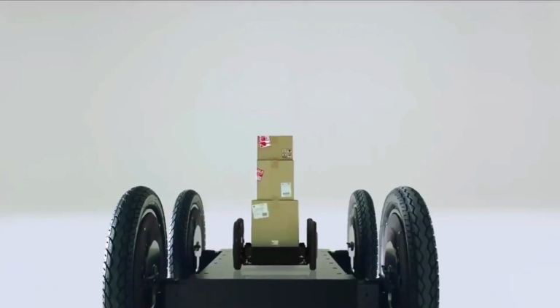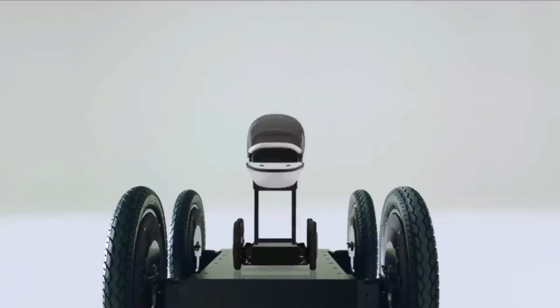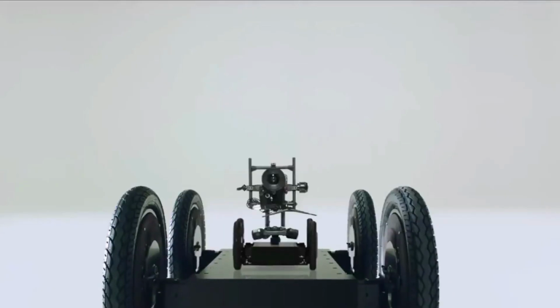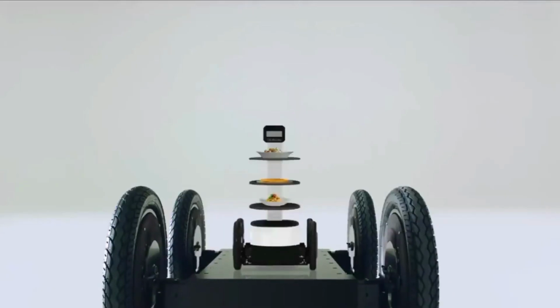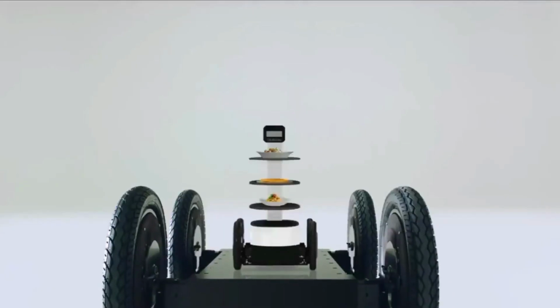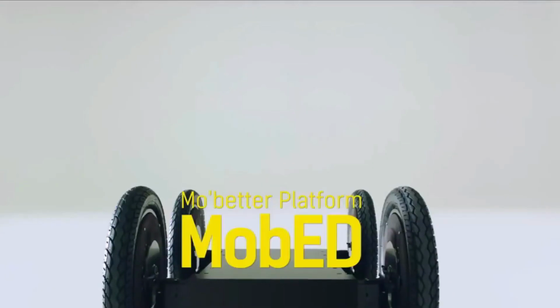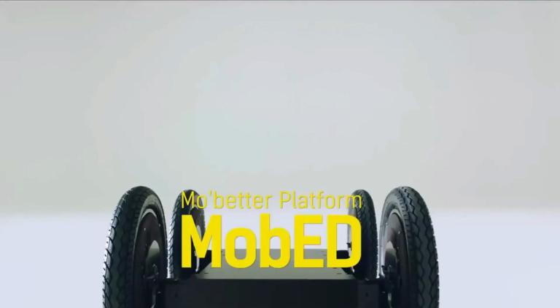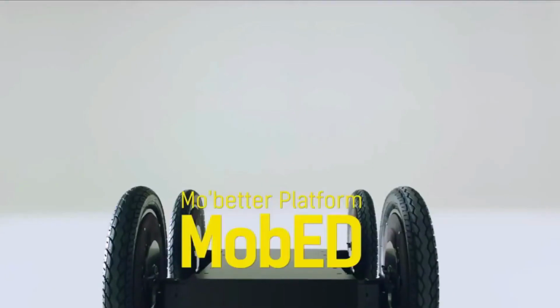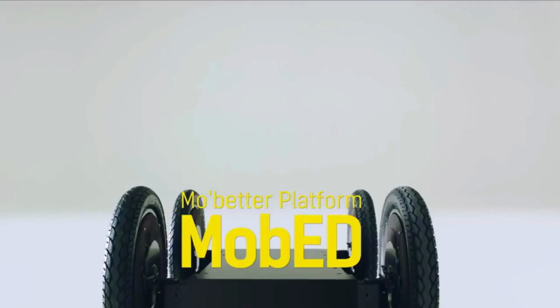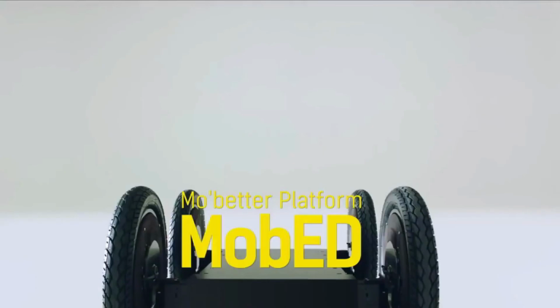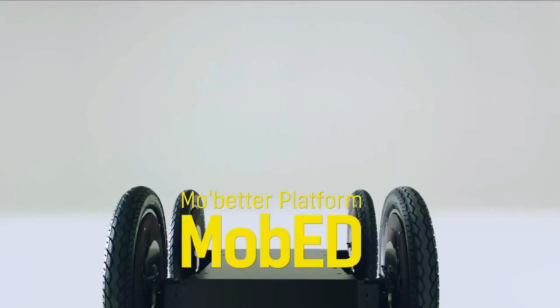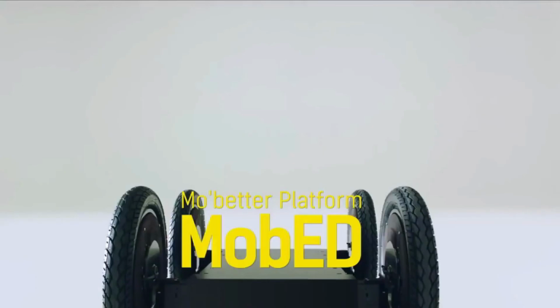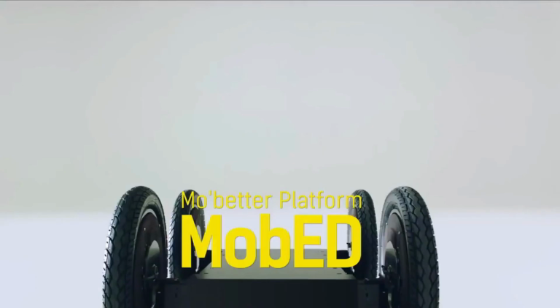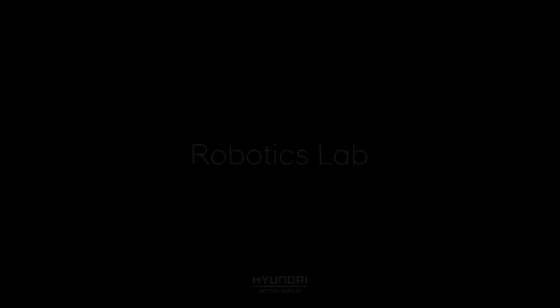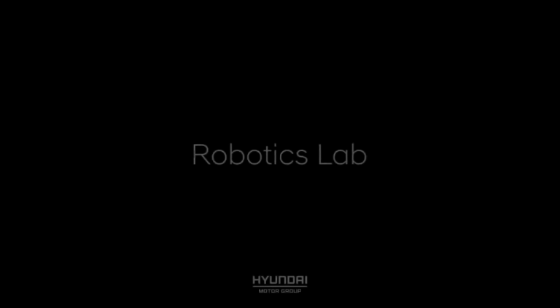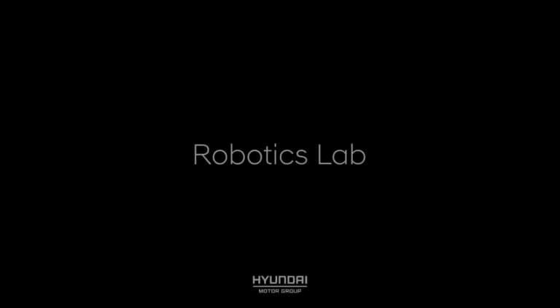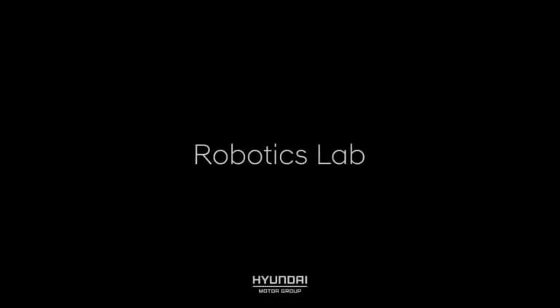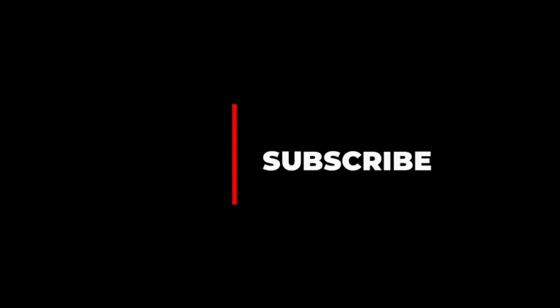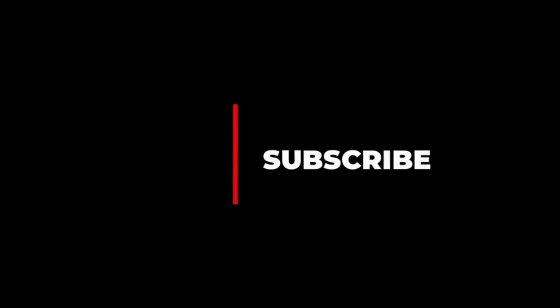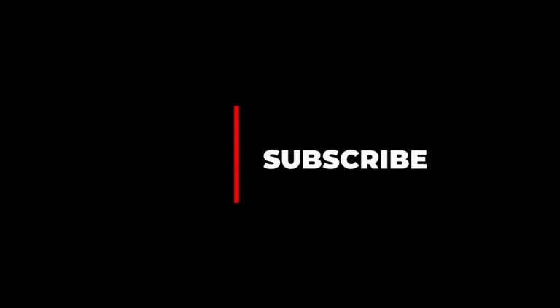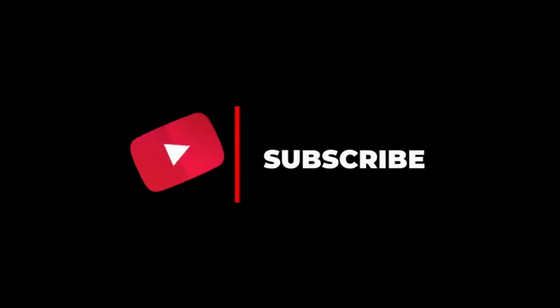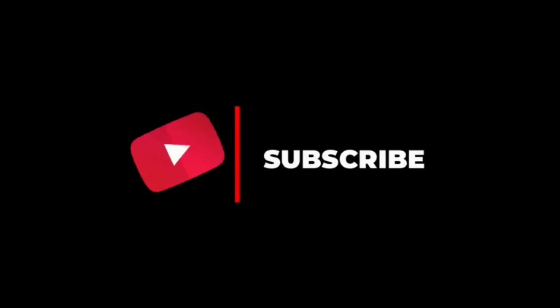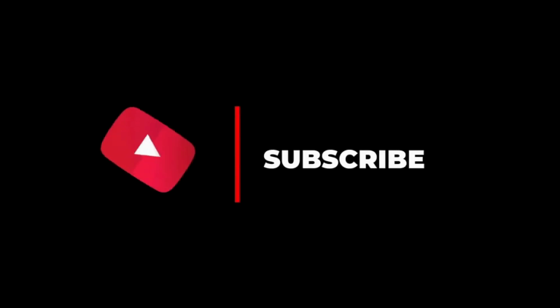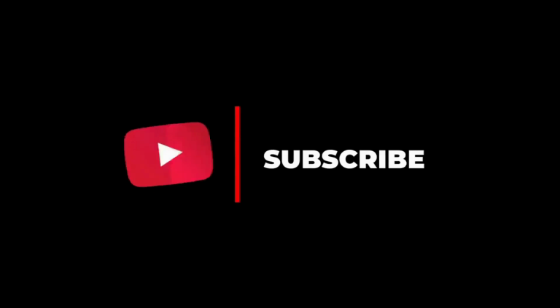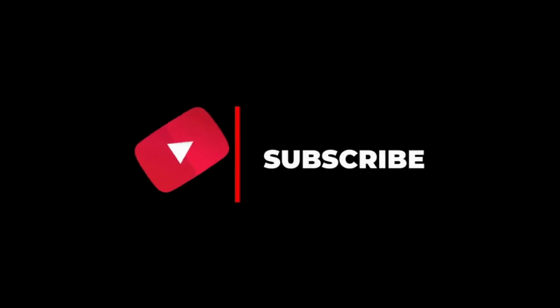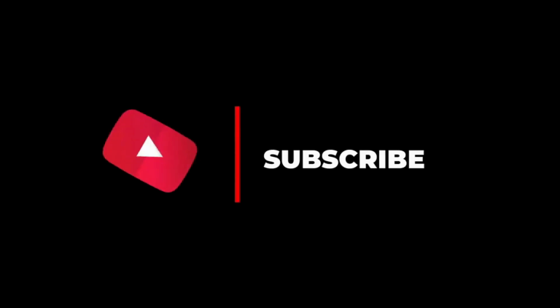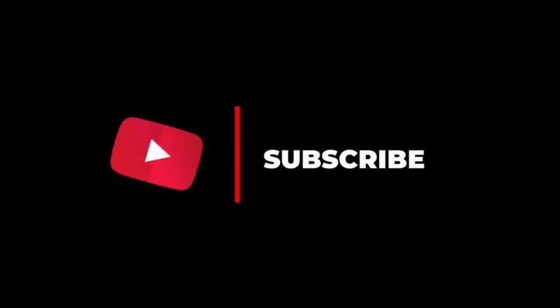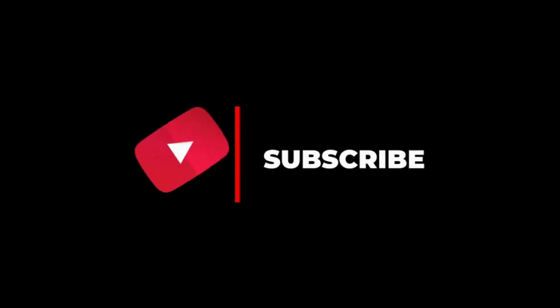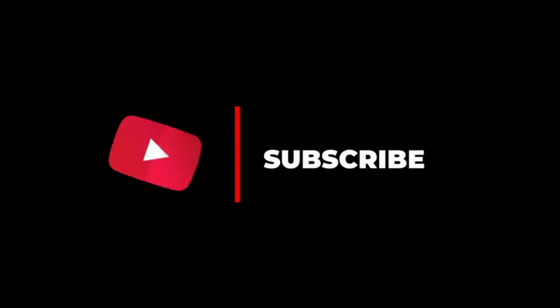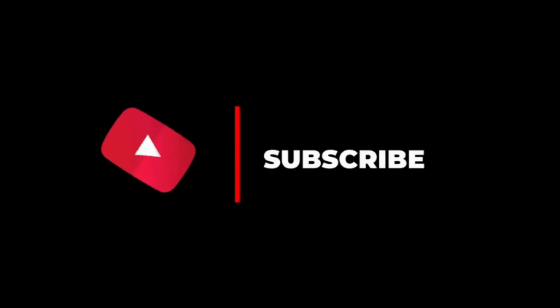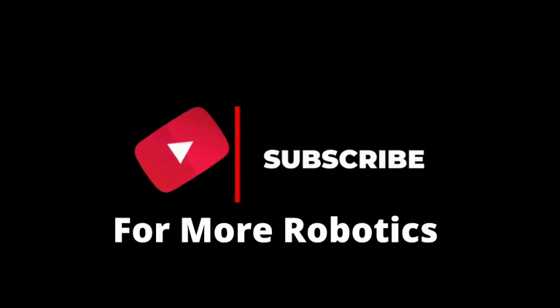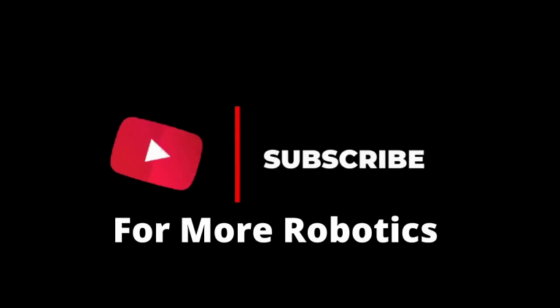Do not forget to subscribe. Subscribe for more robotics. See you guys in the next video. Bye.